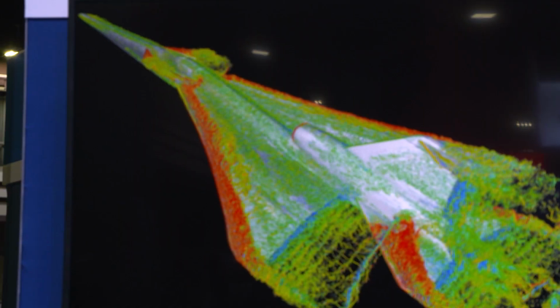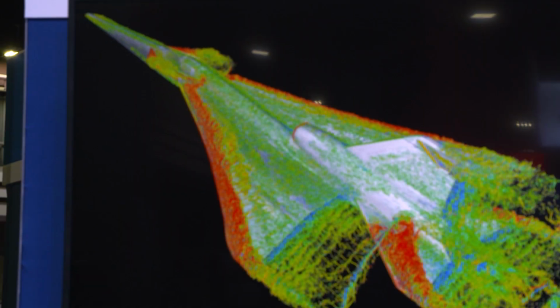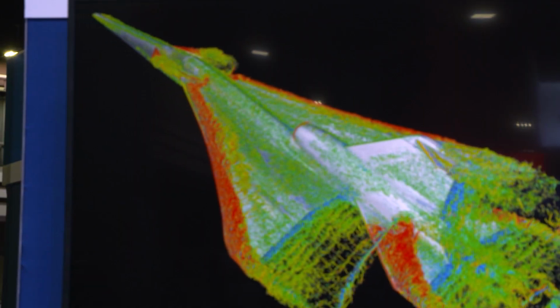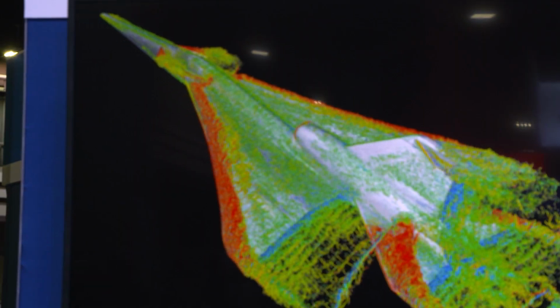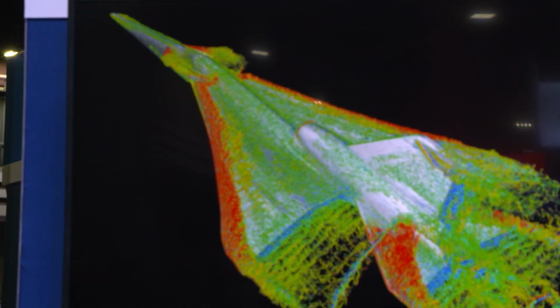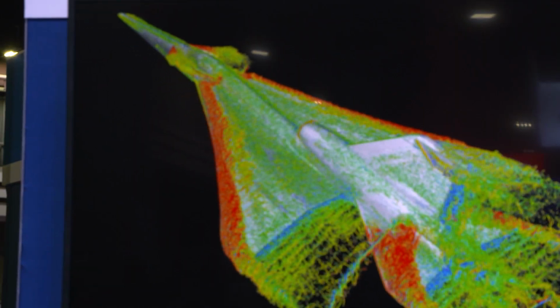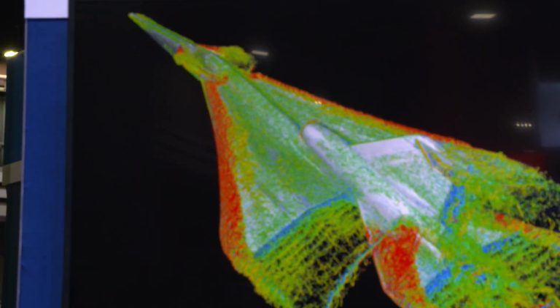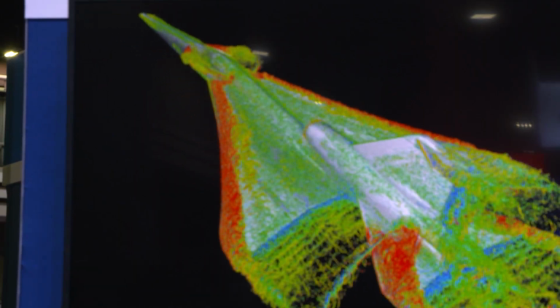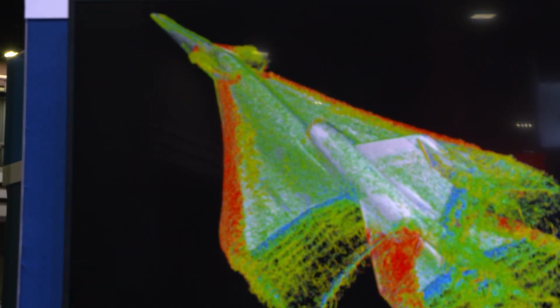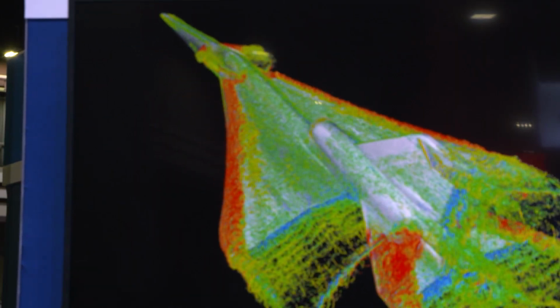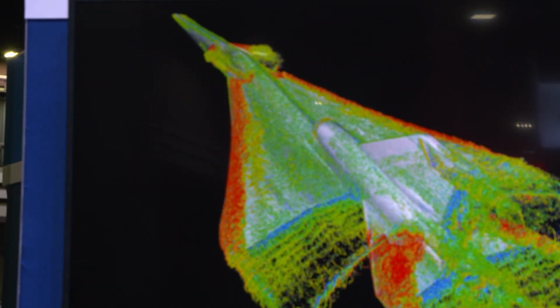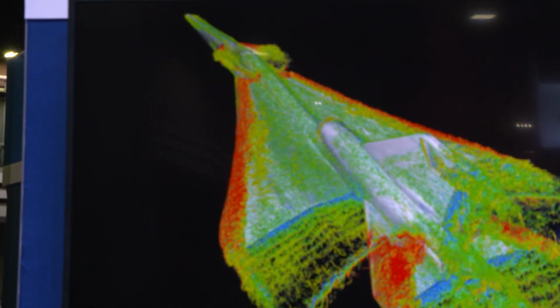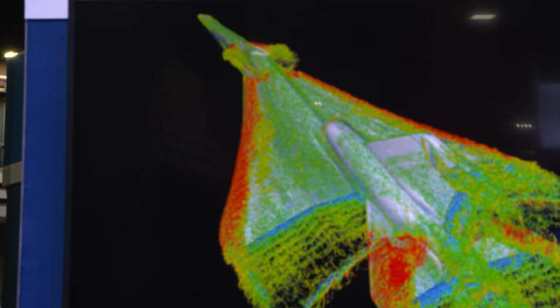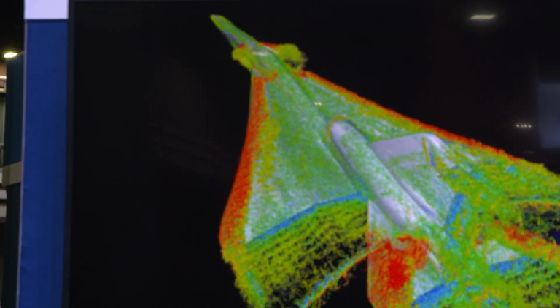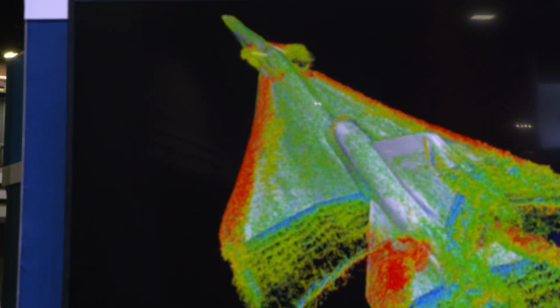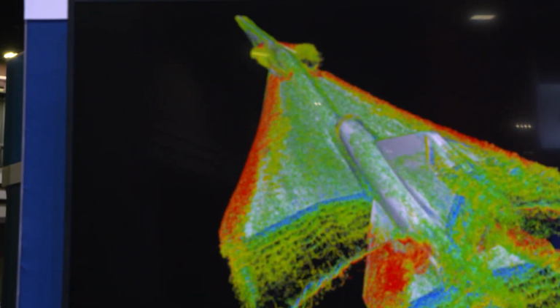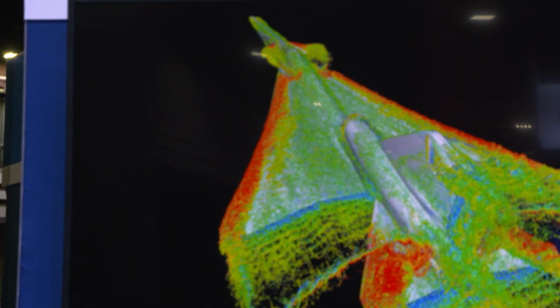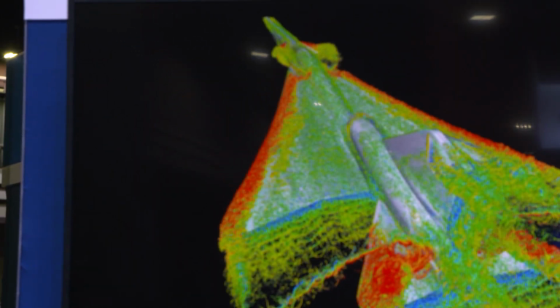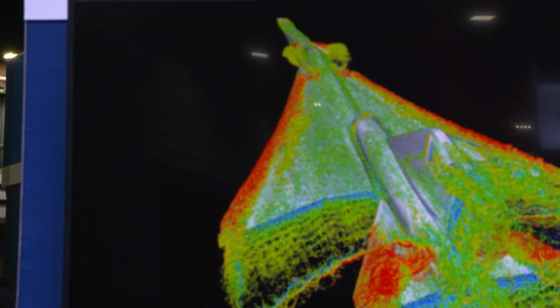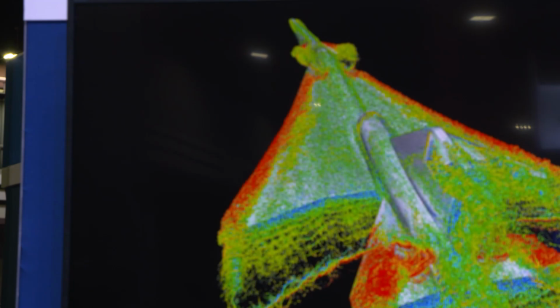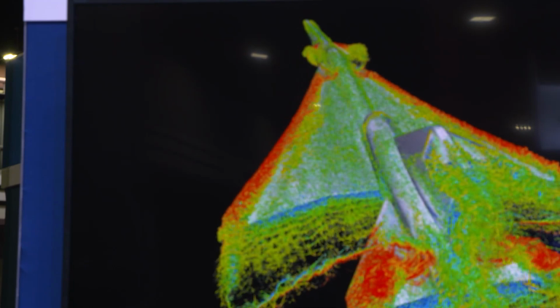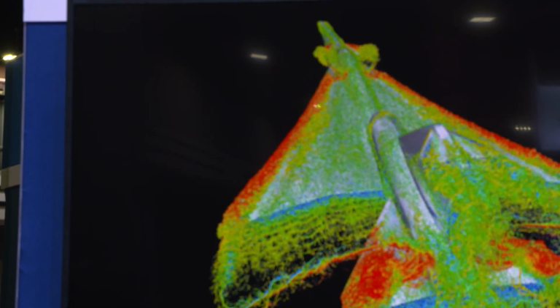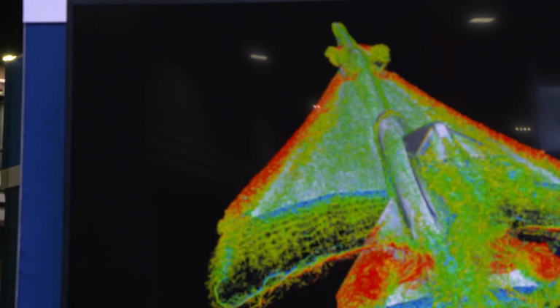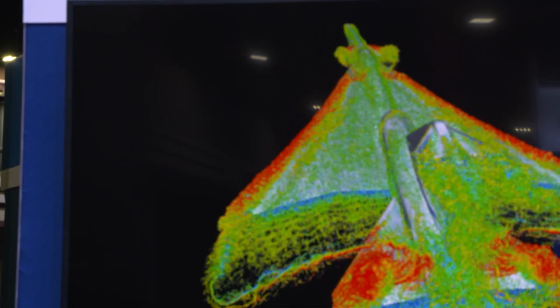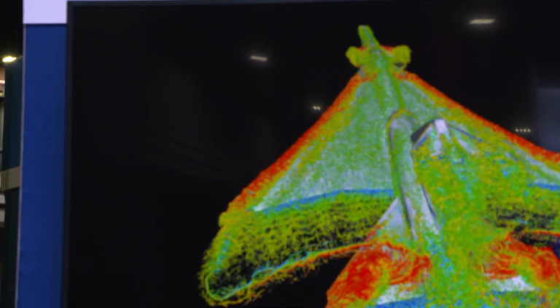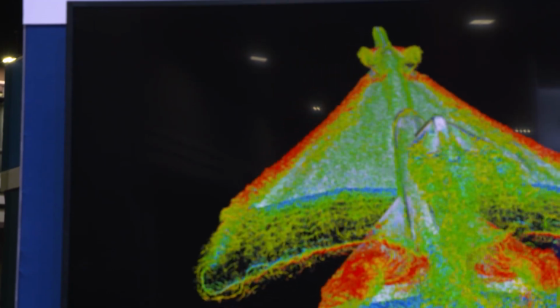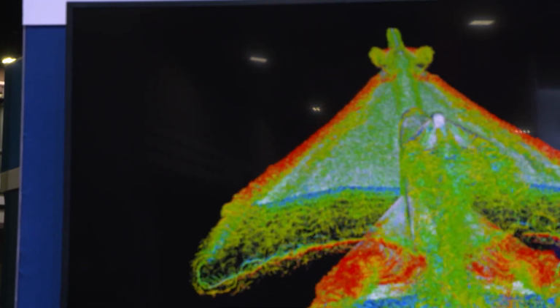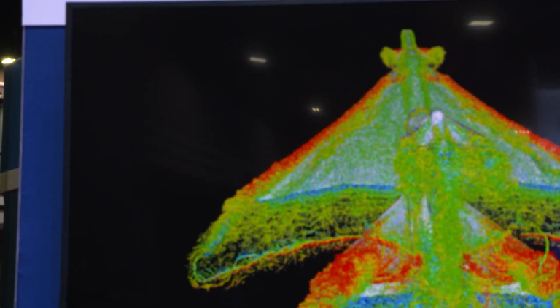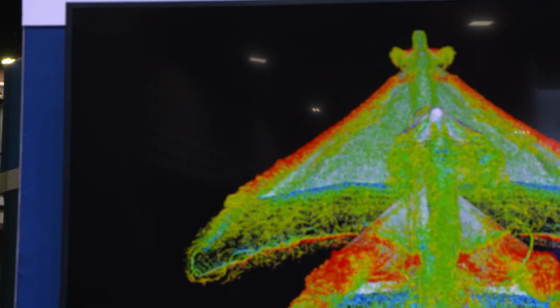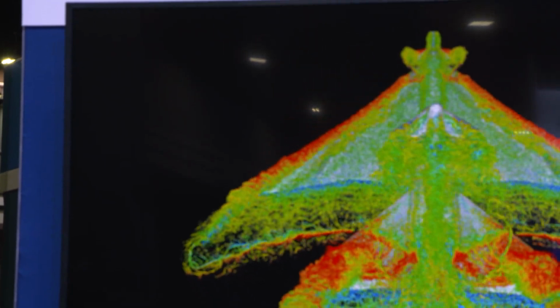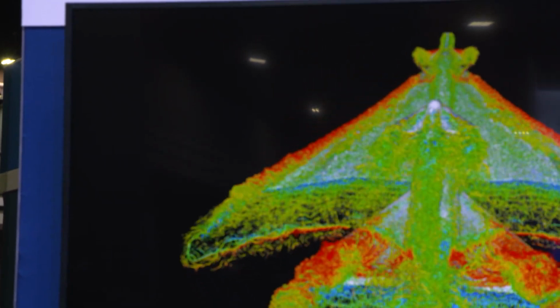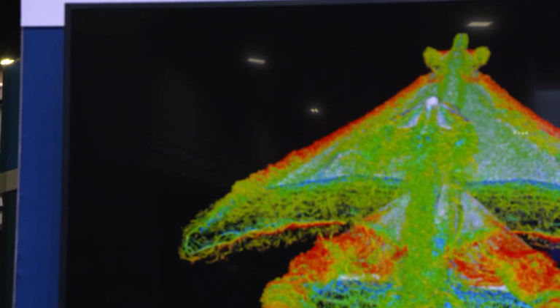That is the NASA X-59 supersonic aircraft during landing approach at 300 kilometers an hour.